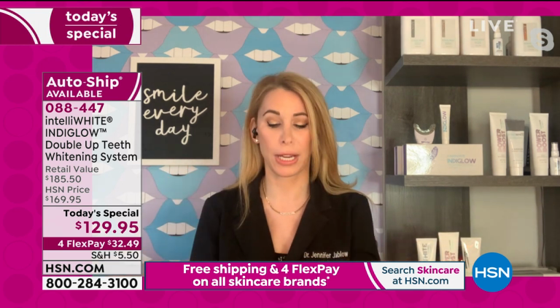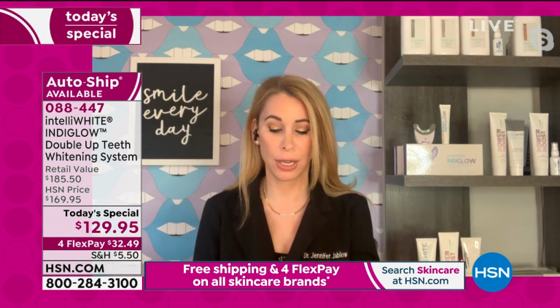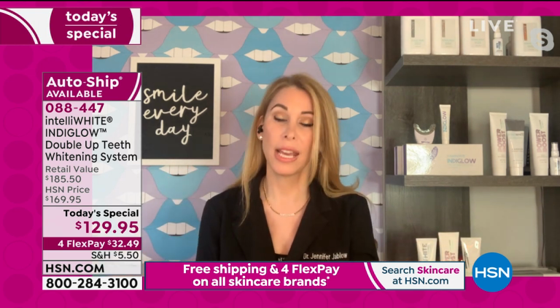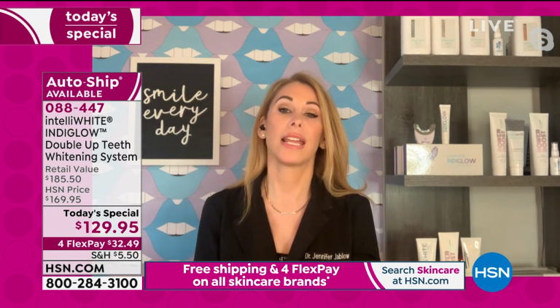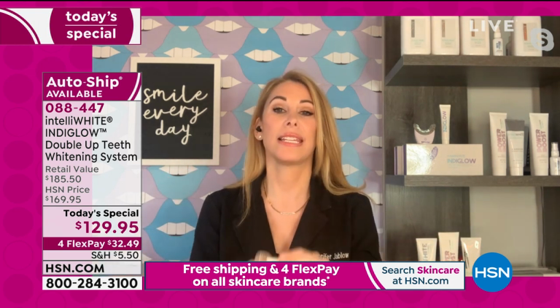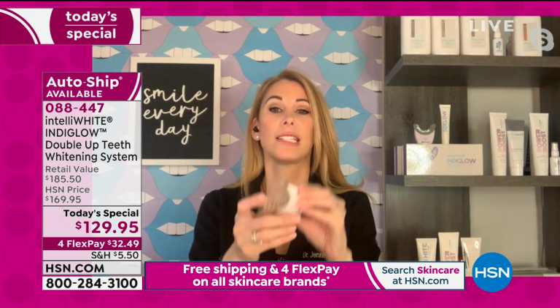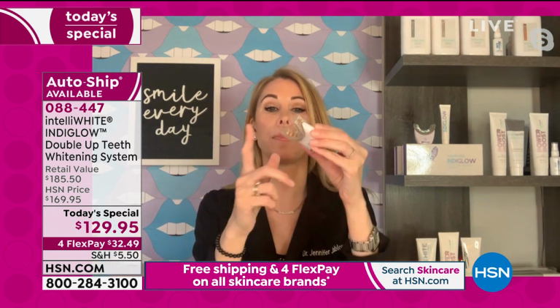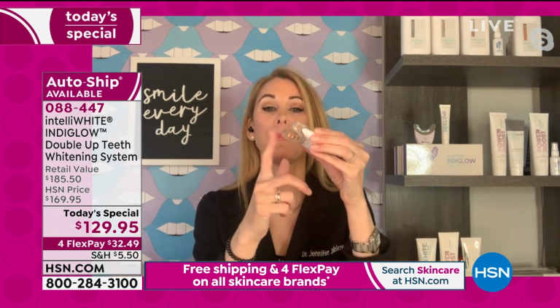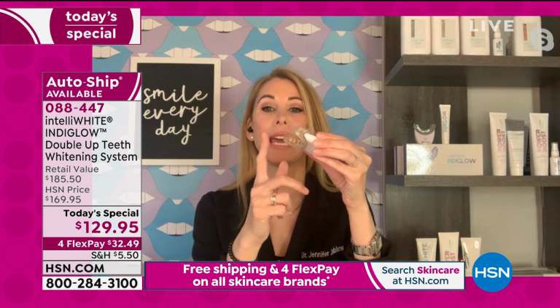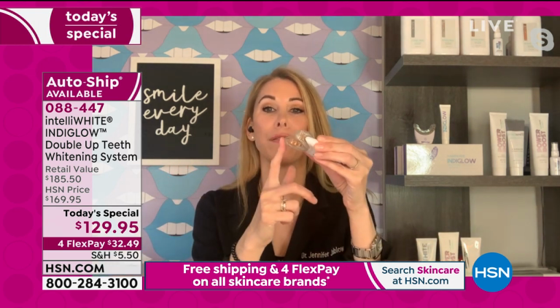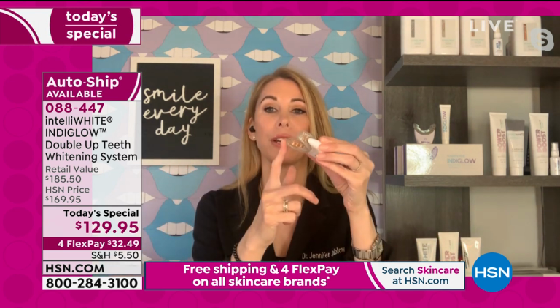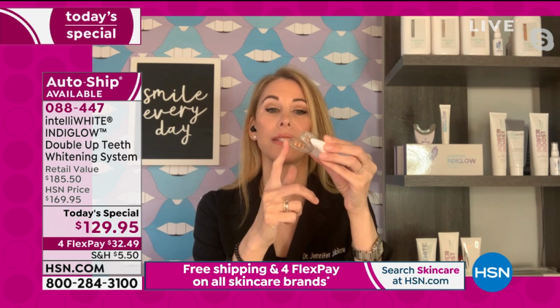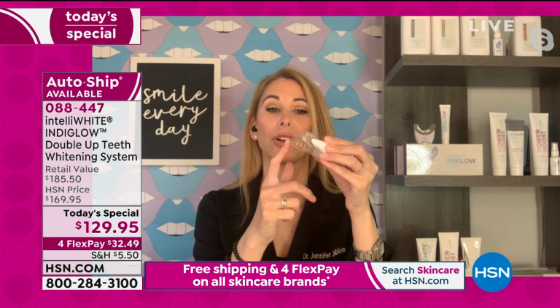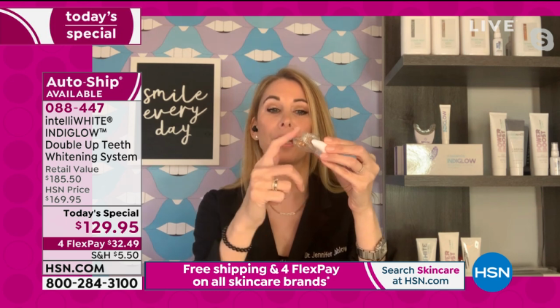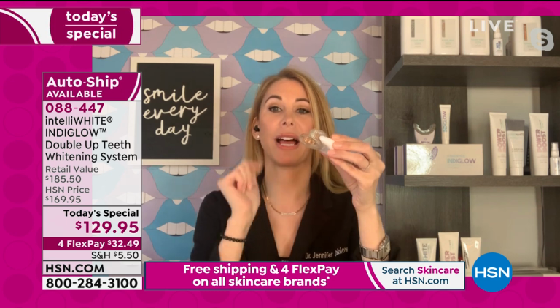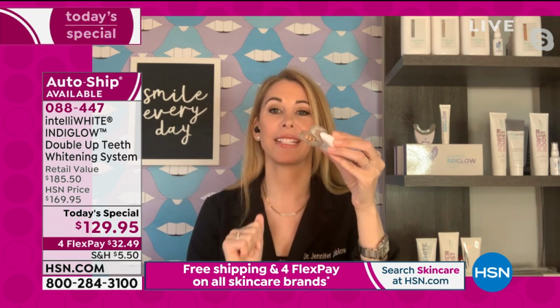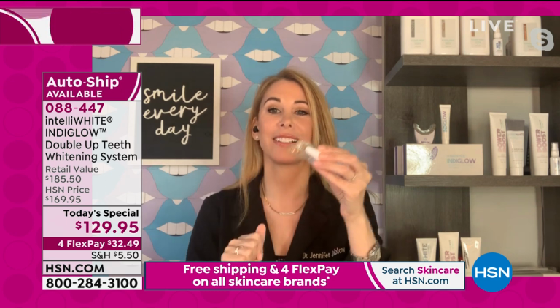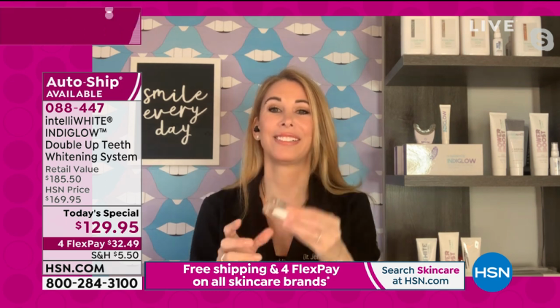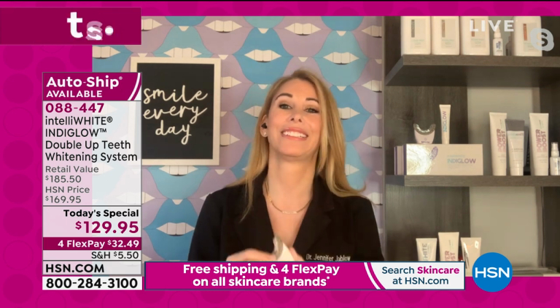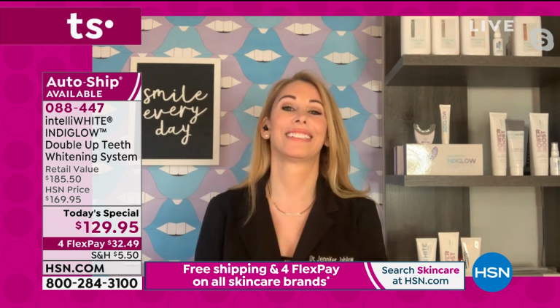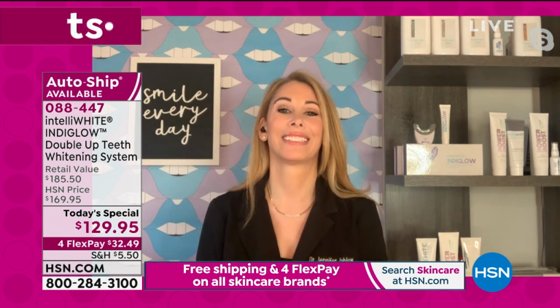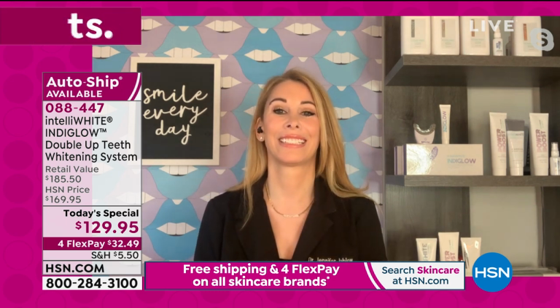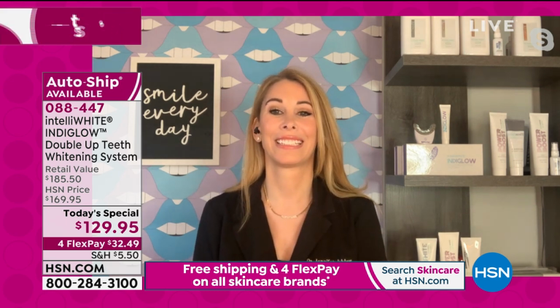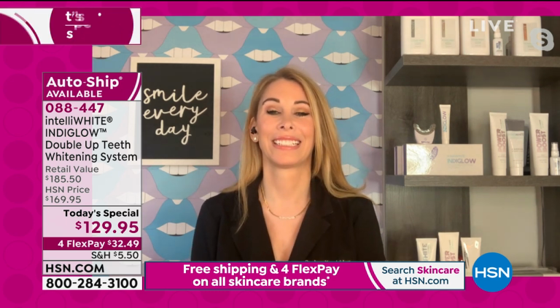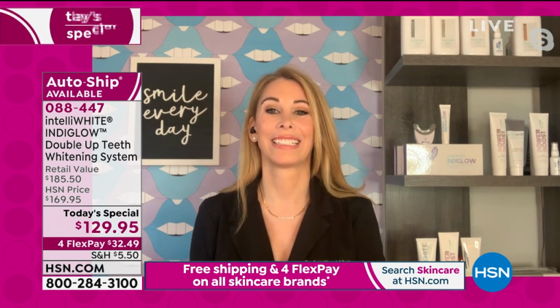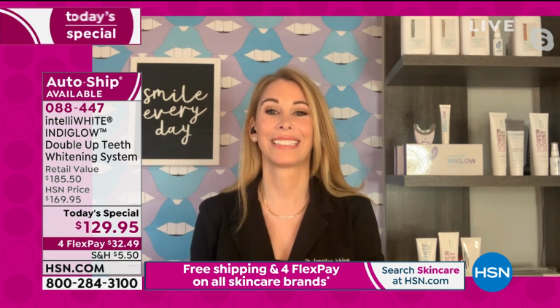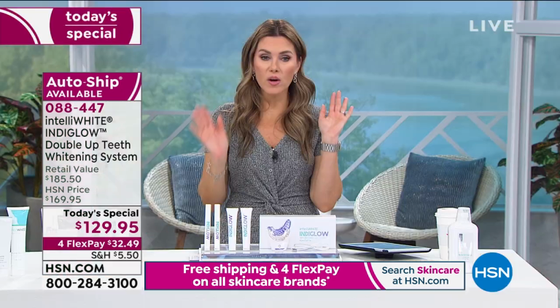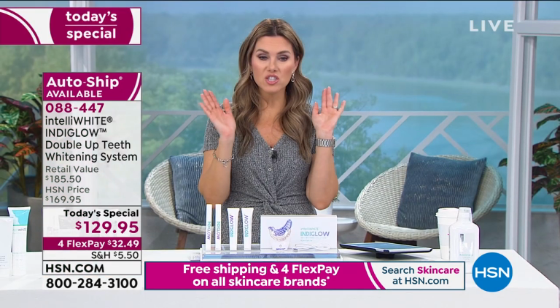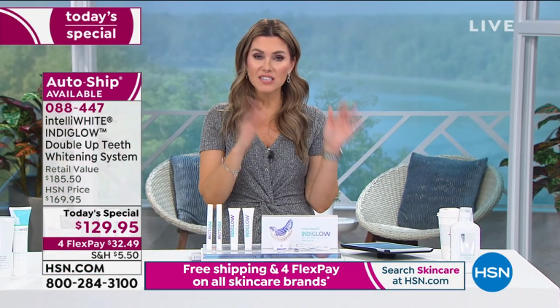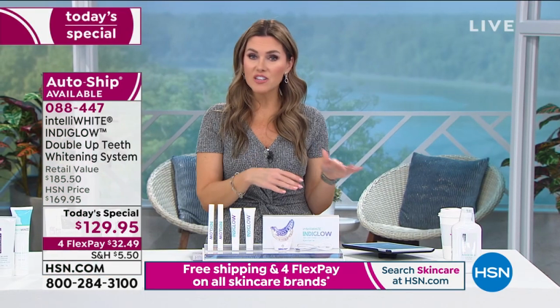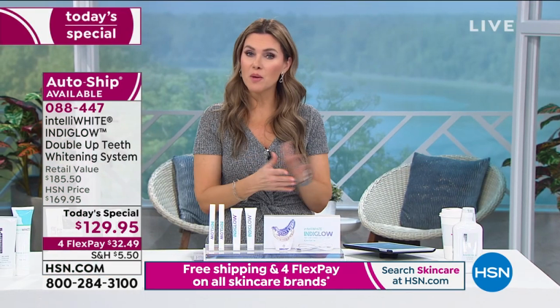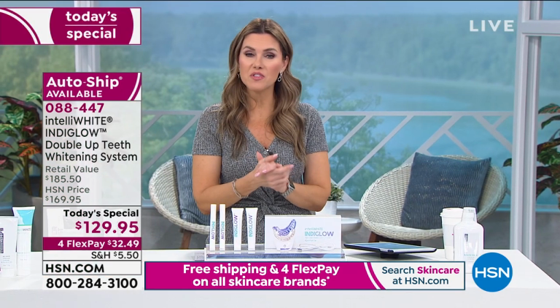We are live streaming on HSN's Facebook page so questions are coming in. Don wants to know what the mouthpiece is made of. It's BPA-free plastic and silicone — completely safe, latex-free, no BPA. Every safety measure is there because I'm super sensitive just like everybody else. There are no scary ingredients in our whitening gels either — no parabens, no saccharine. Thank you for that question, Don, because it's a really important one.